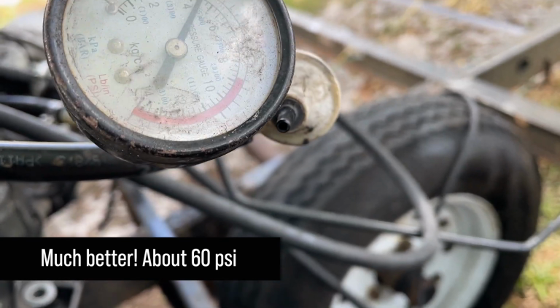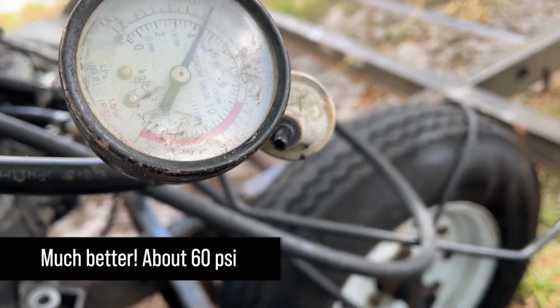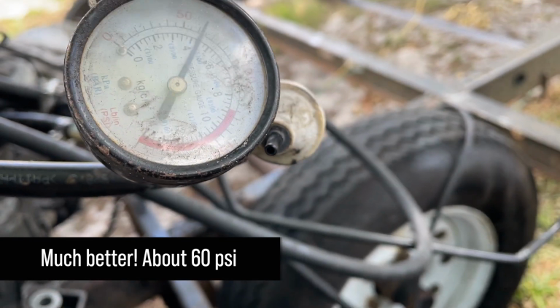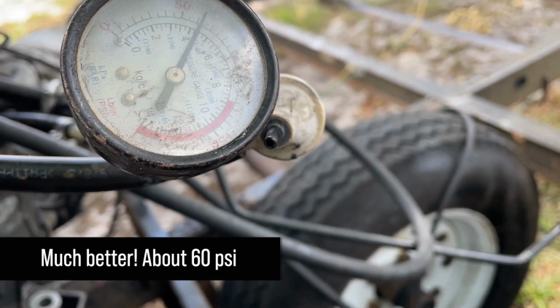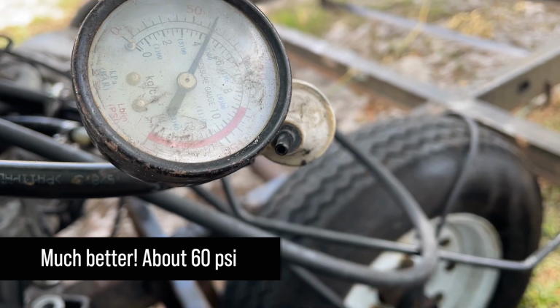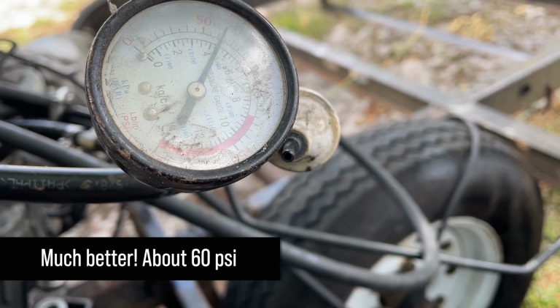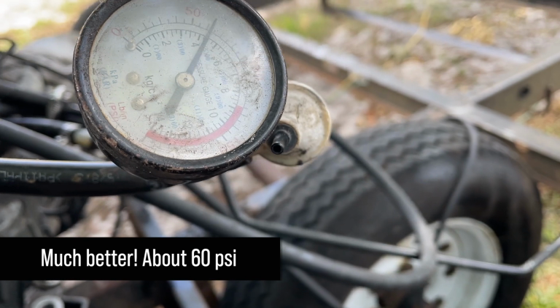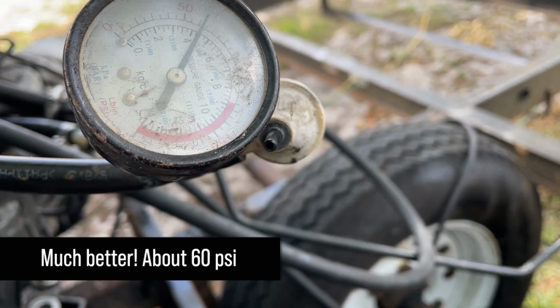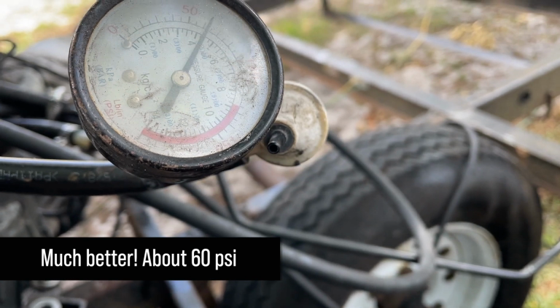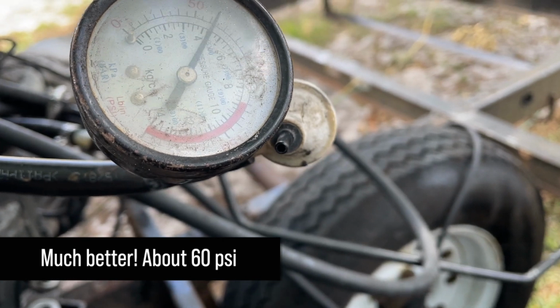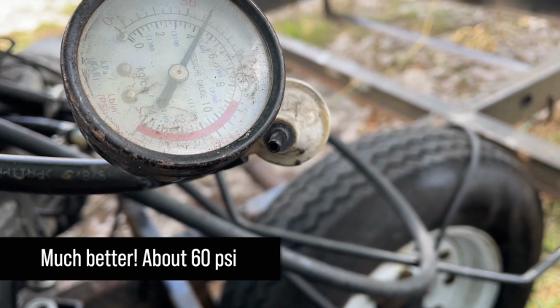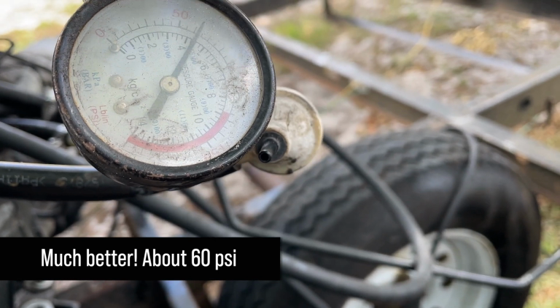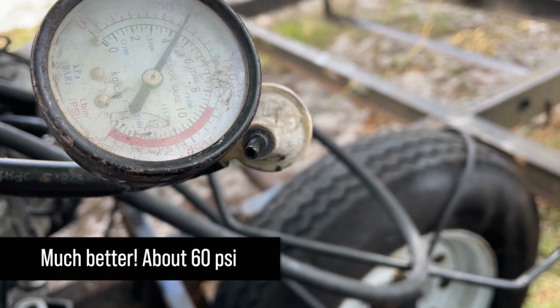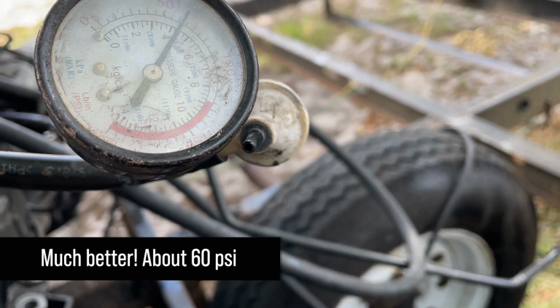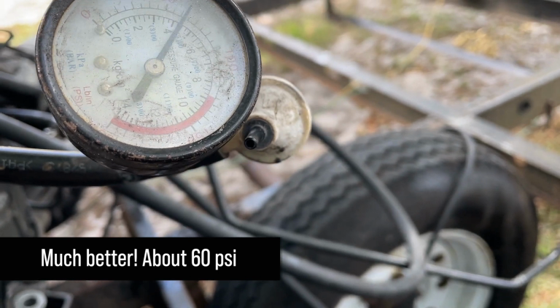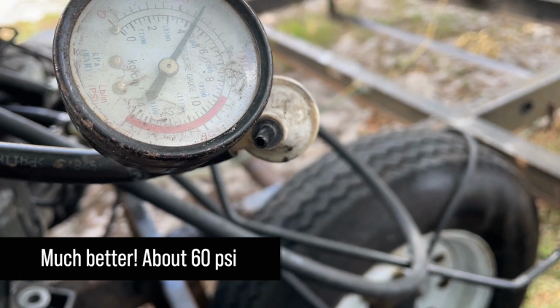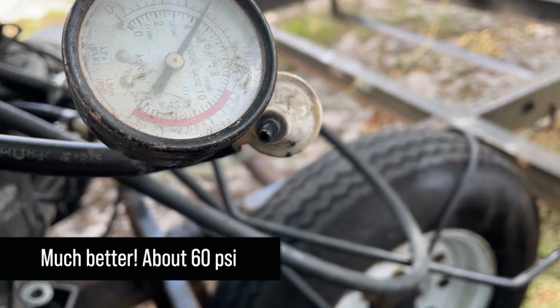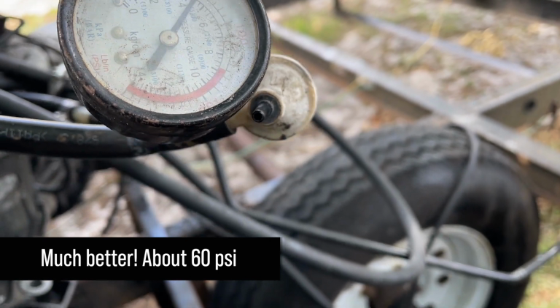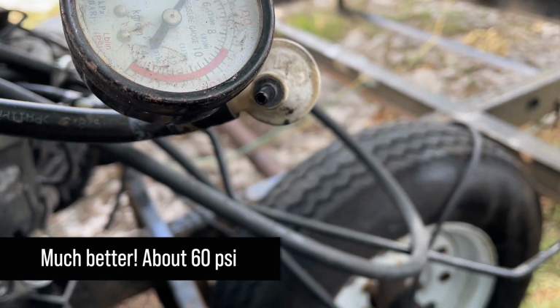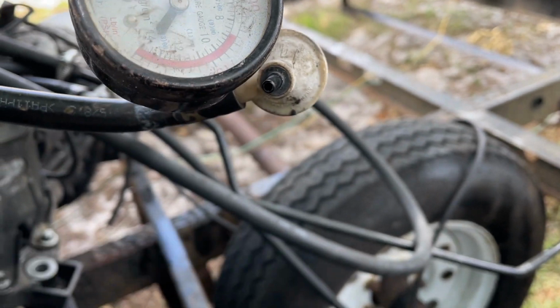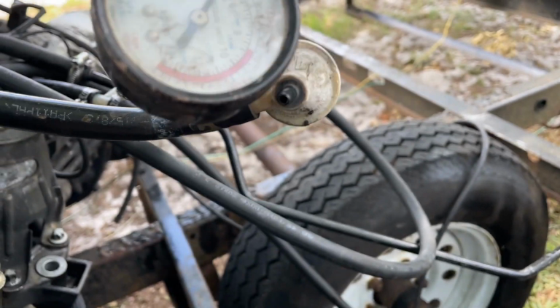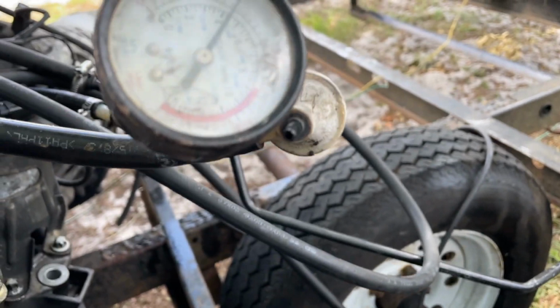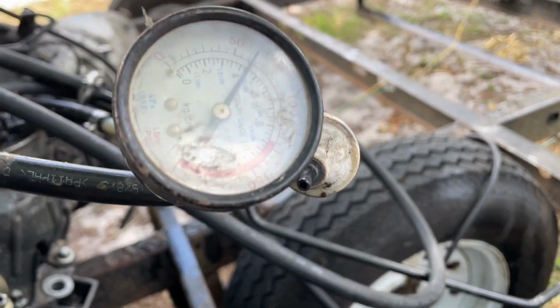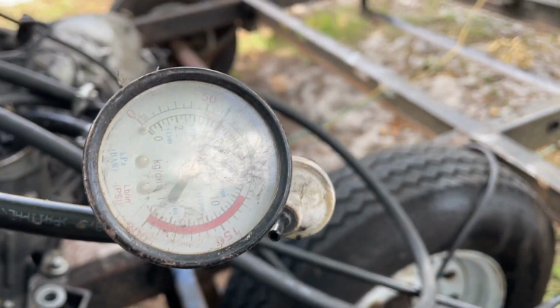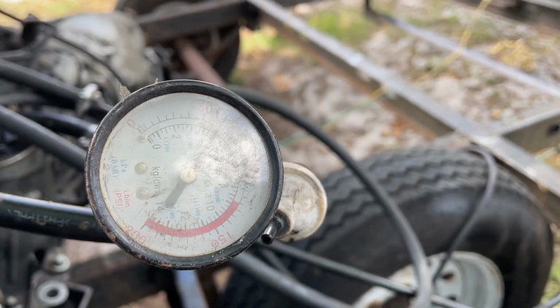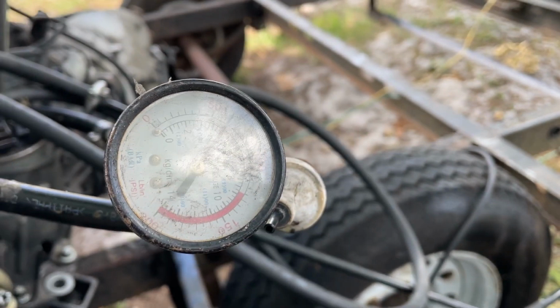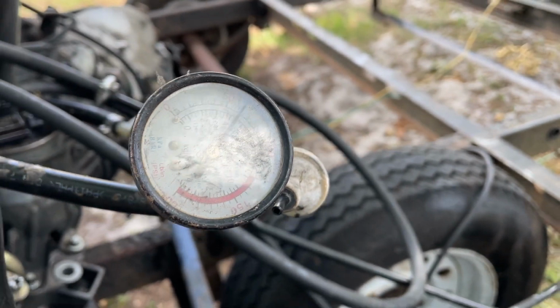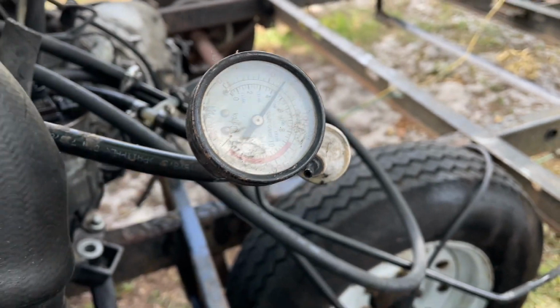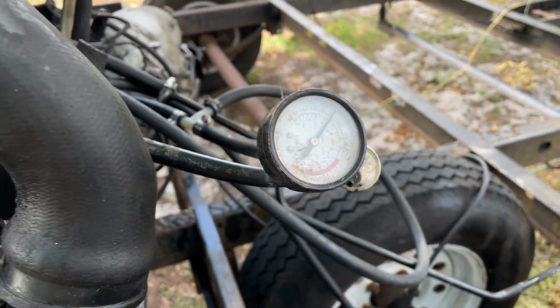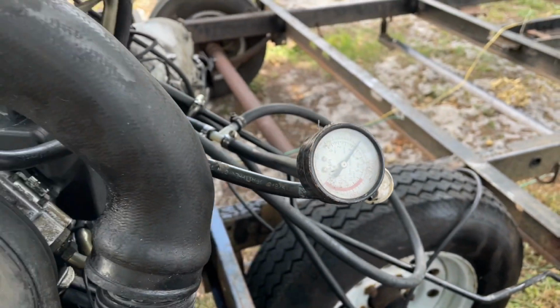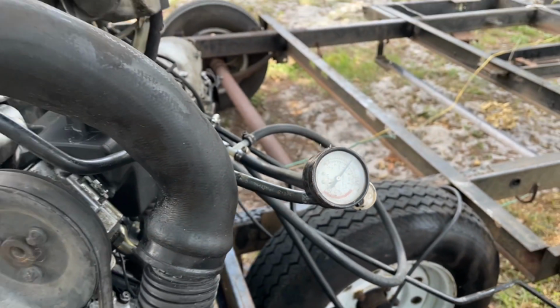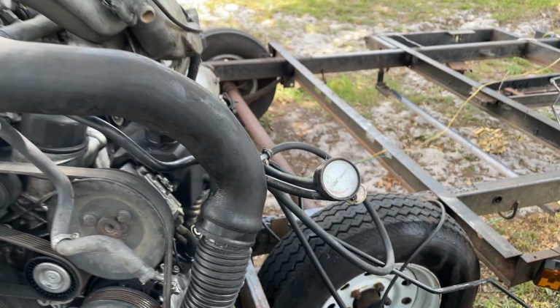Now I wonder if the engine will start, now that it can get a little fuel. I doubt it.